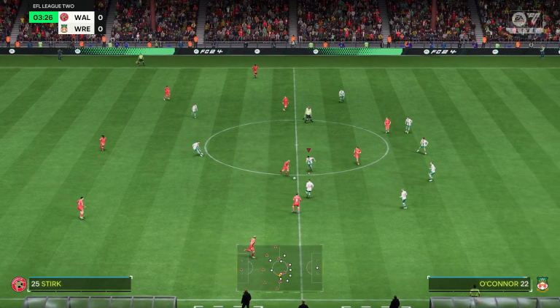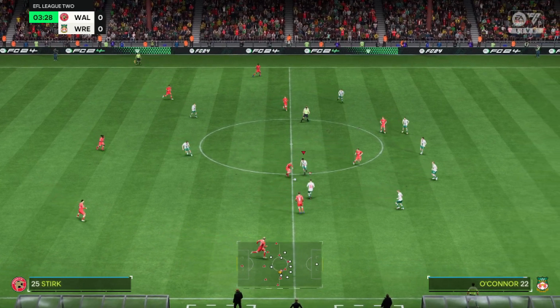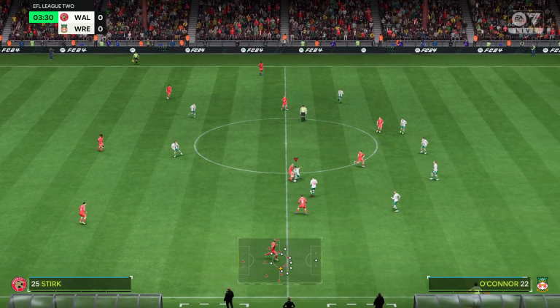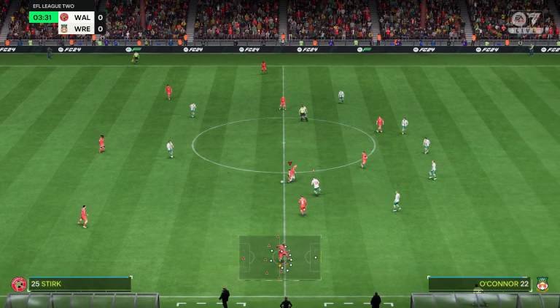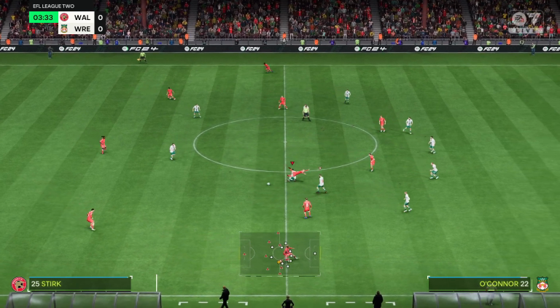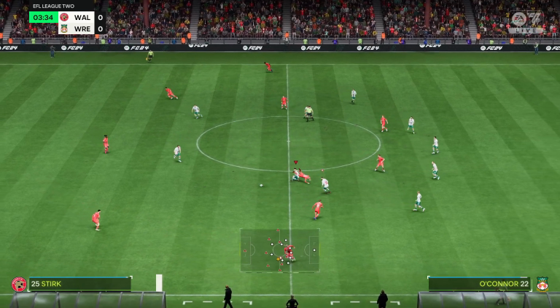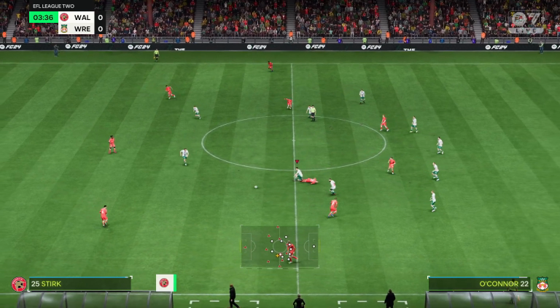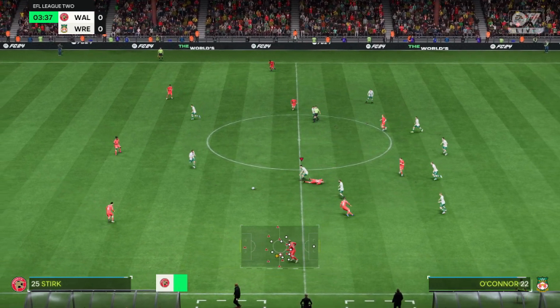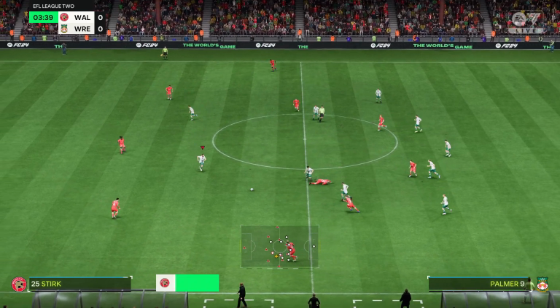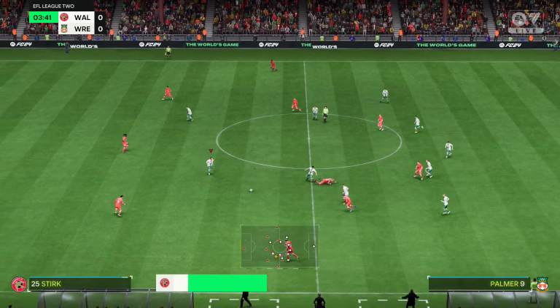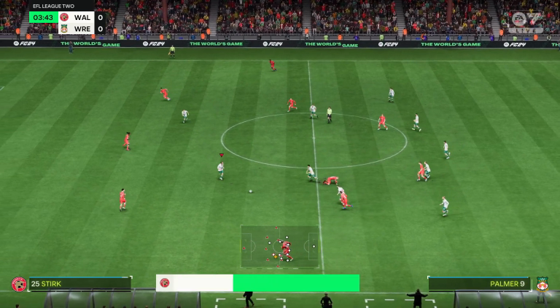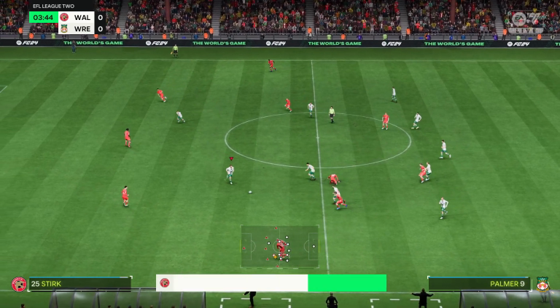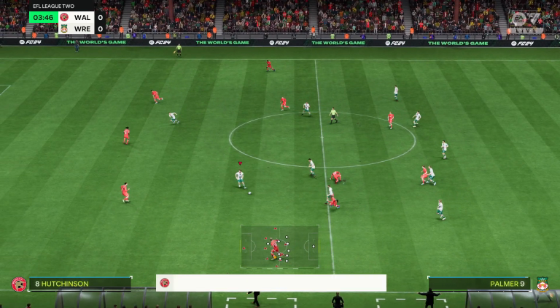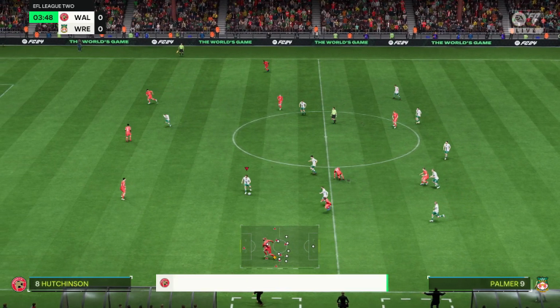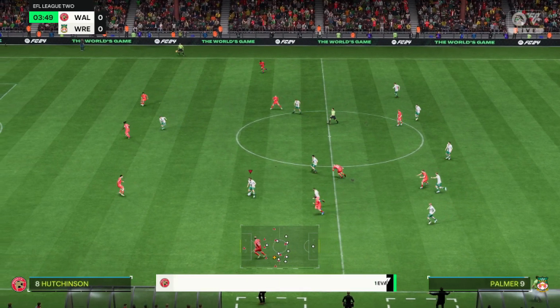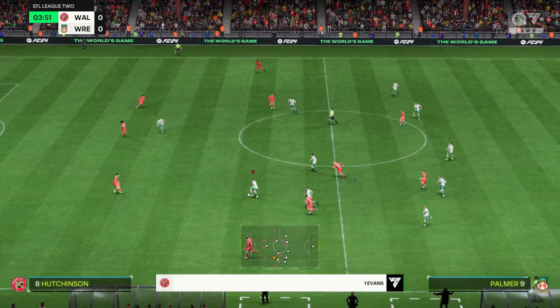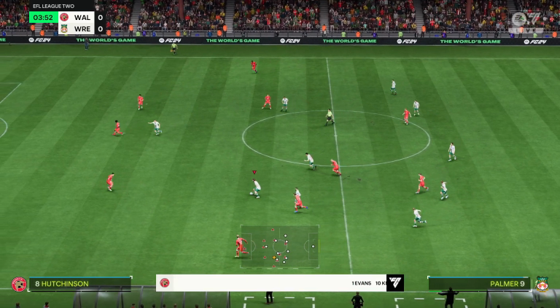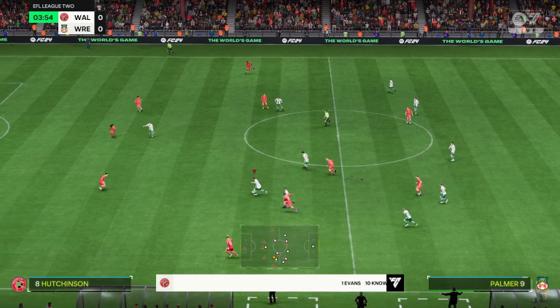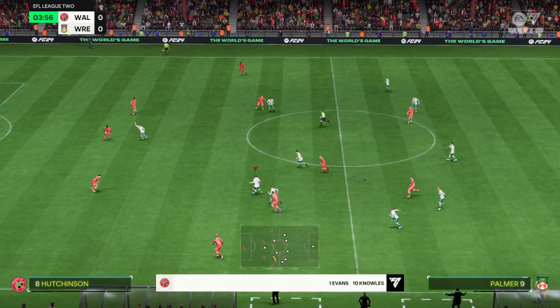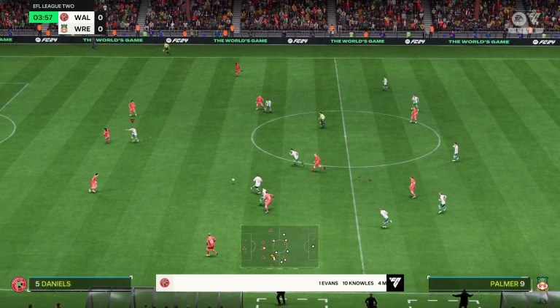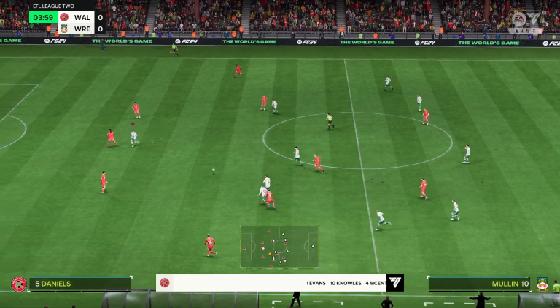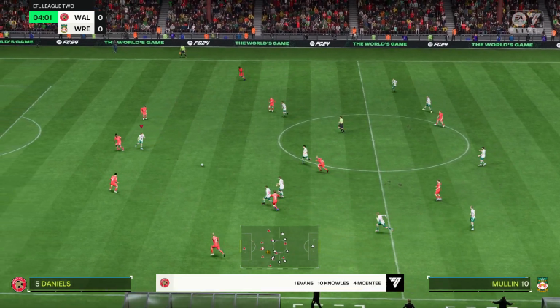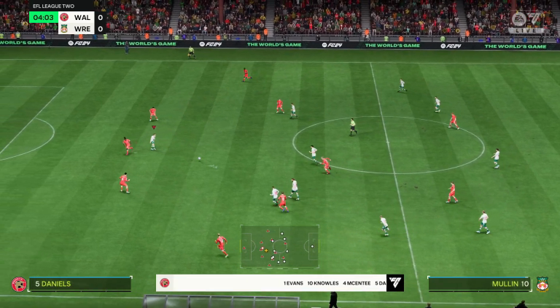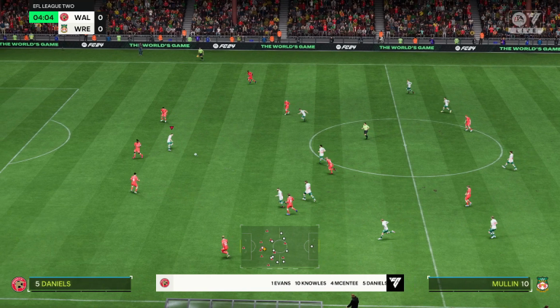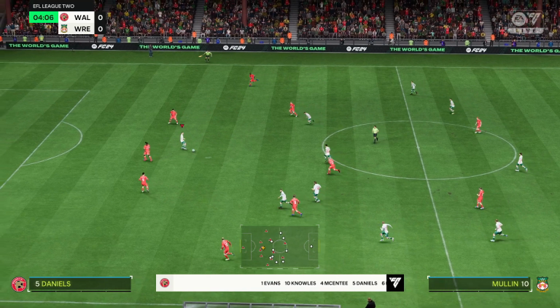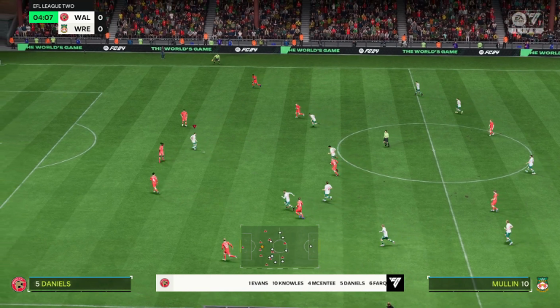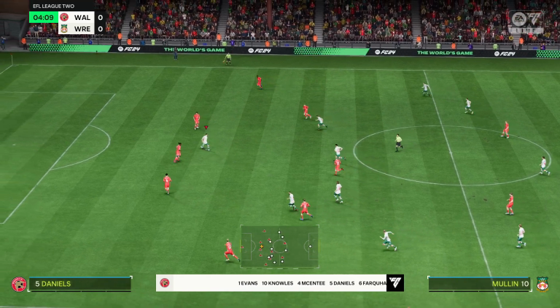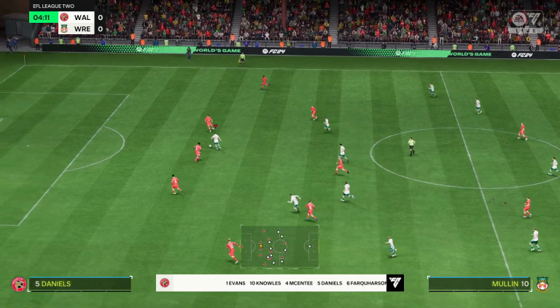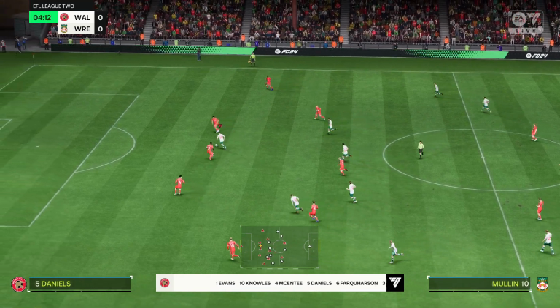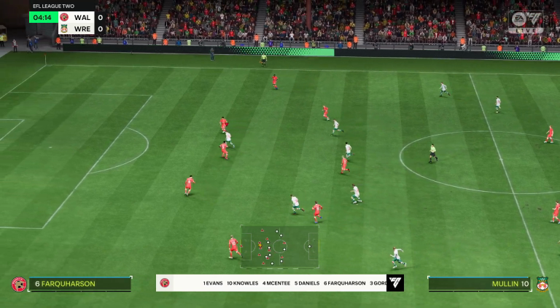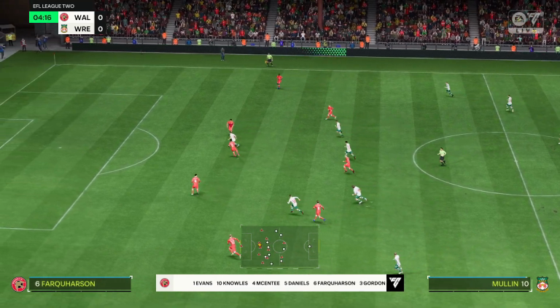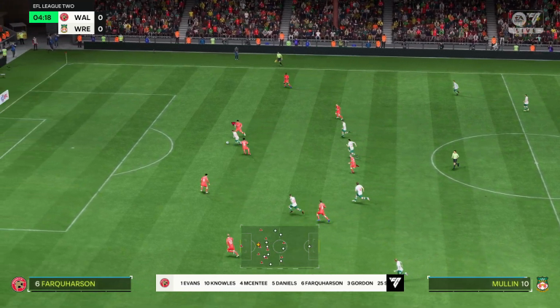This is how the hosts line up. It's a 5-3-2 on paper, but it will shift to a 3-5-2.